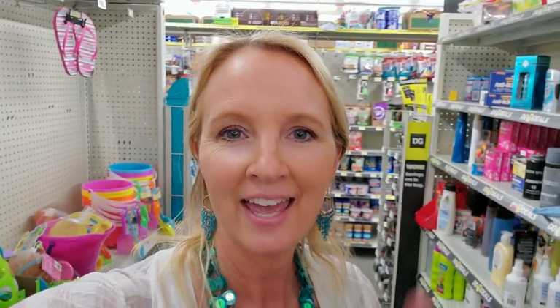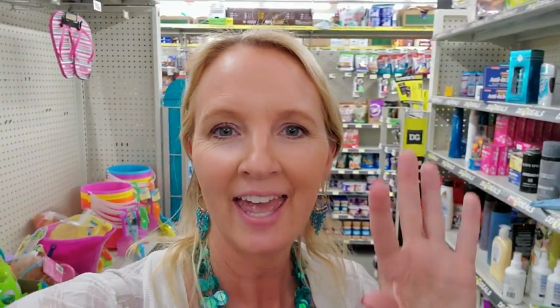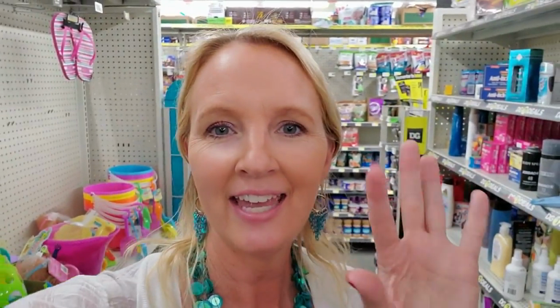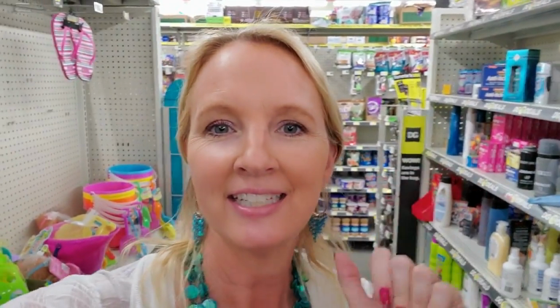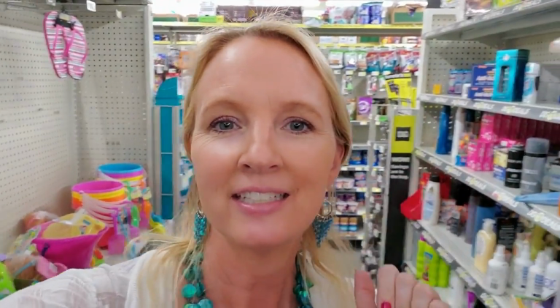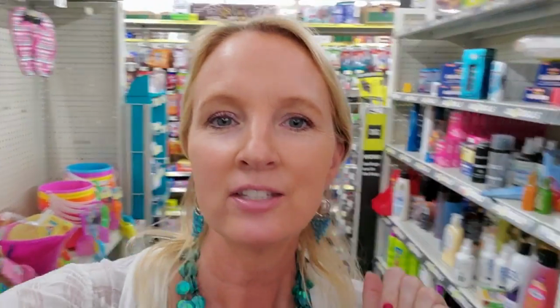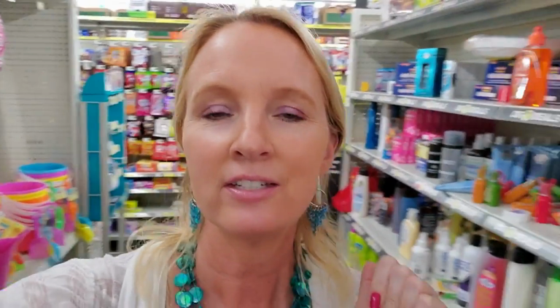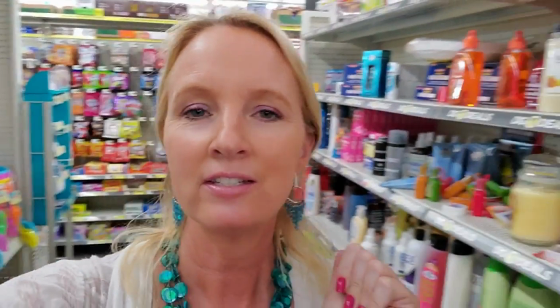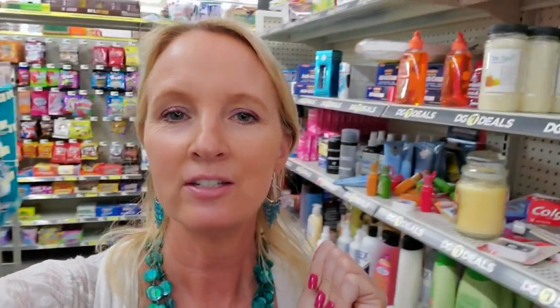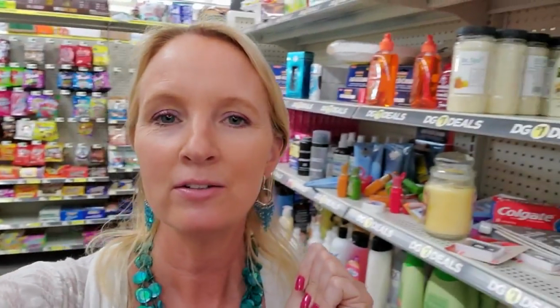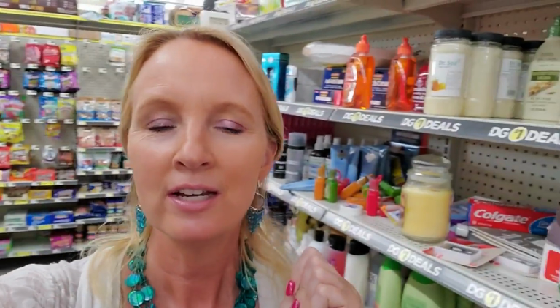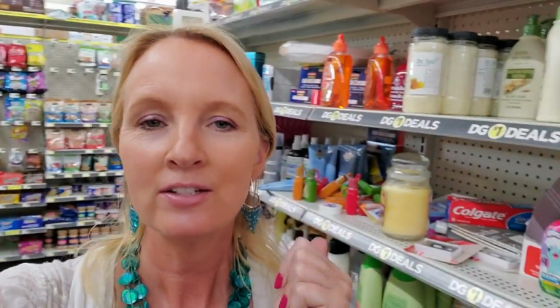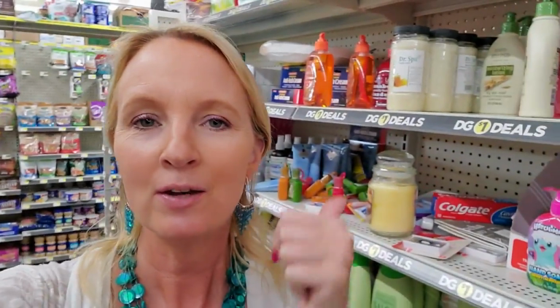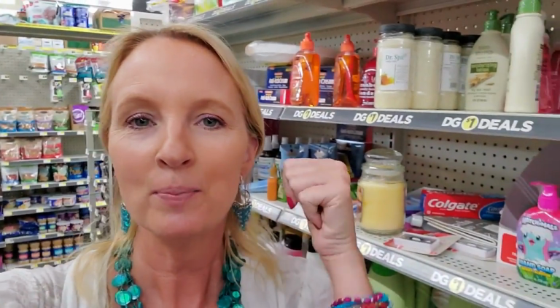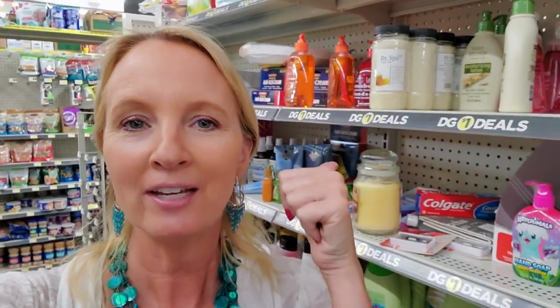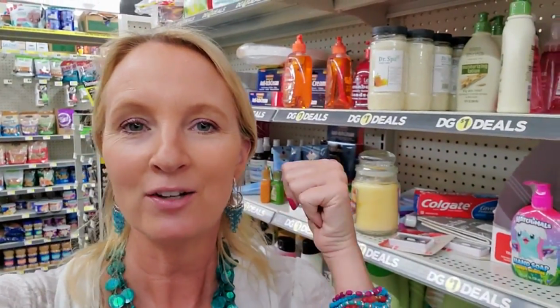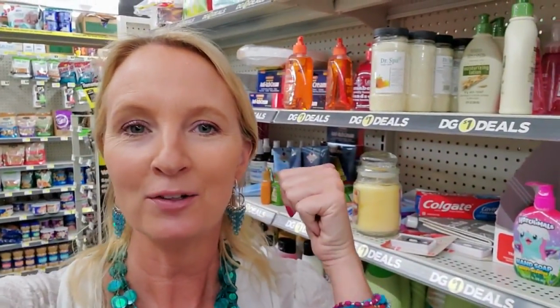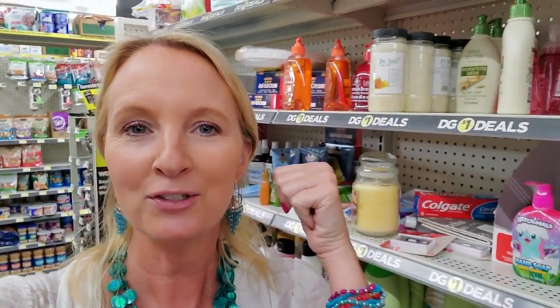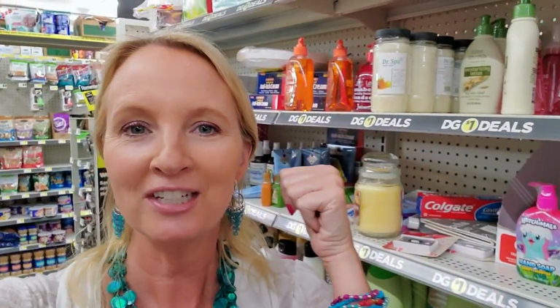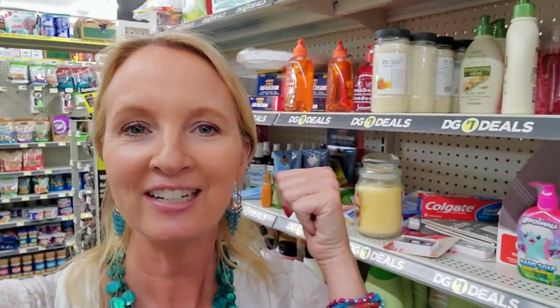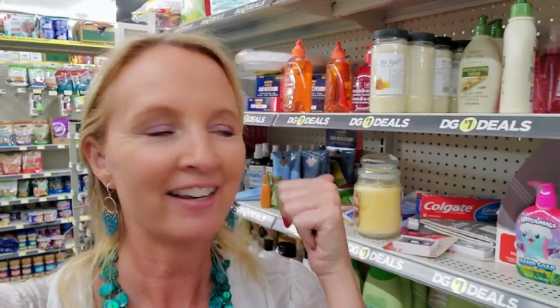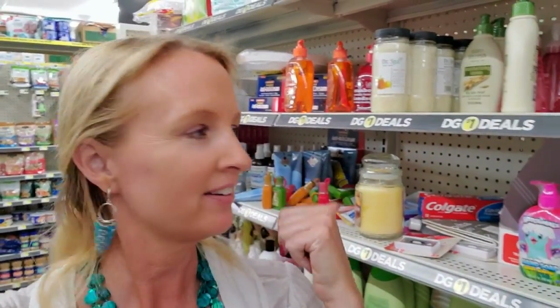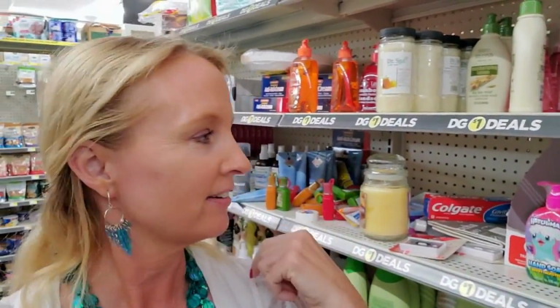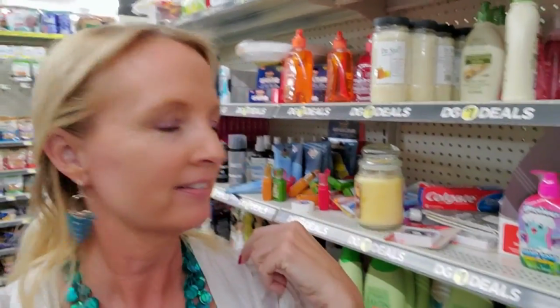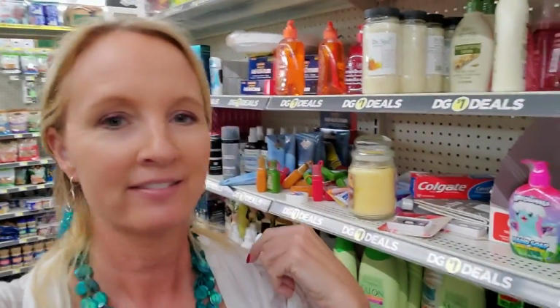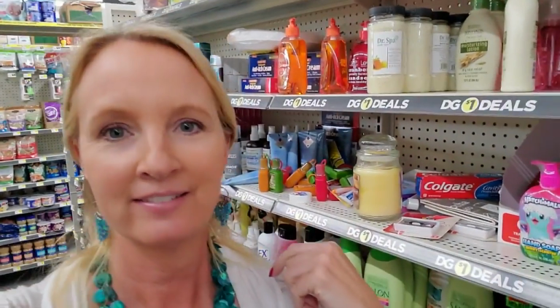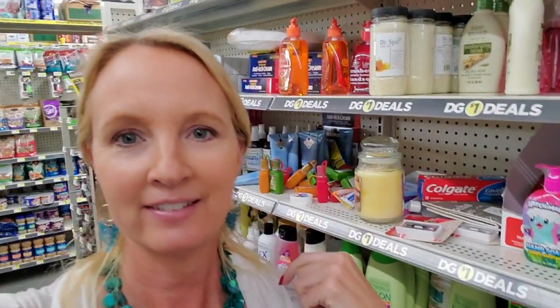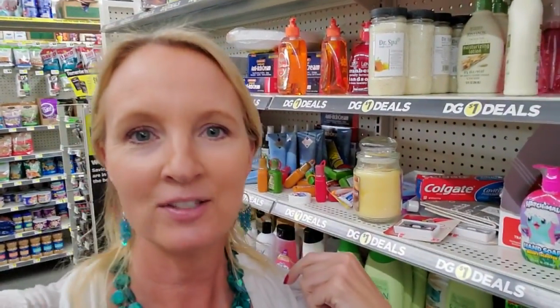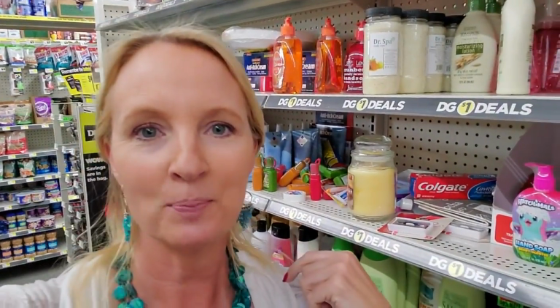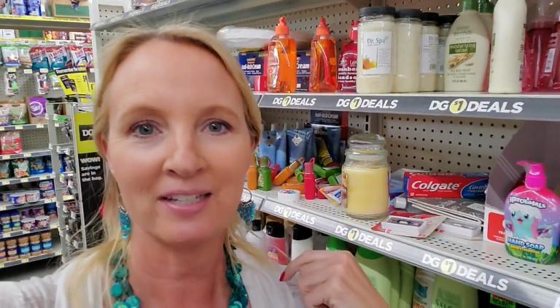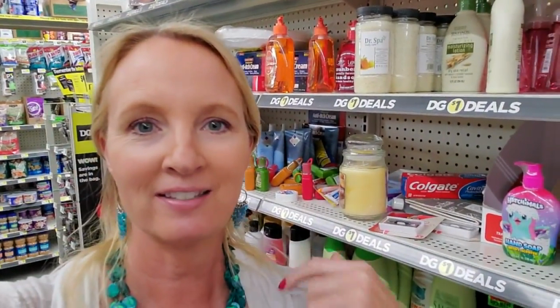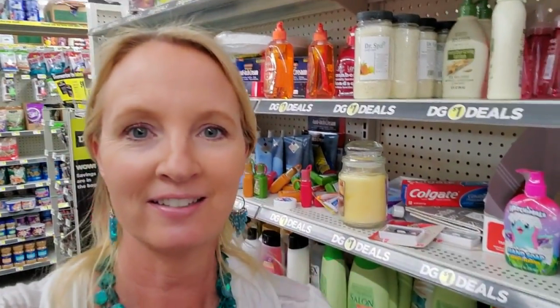Hey, it's good to see you. Today we're back in Dollar Tree and it's a mess again.